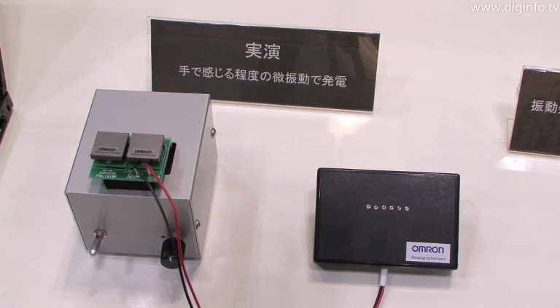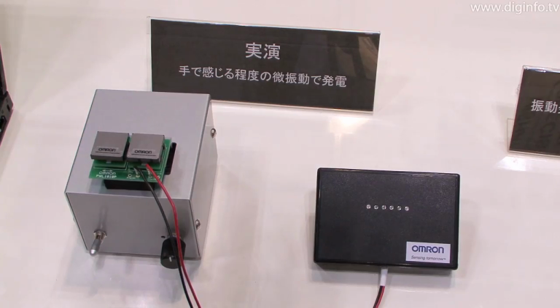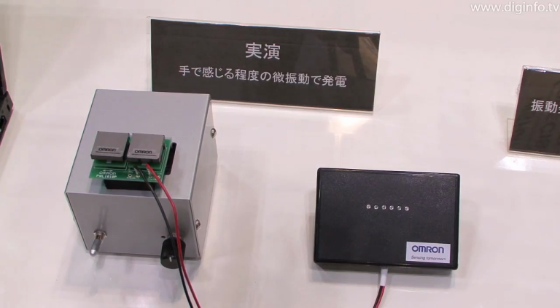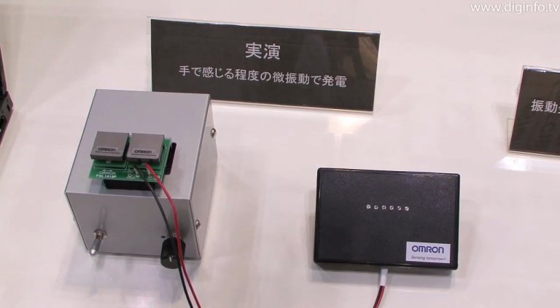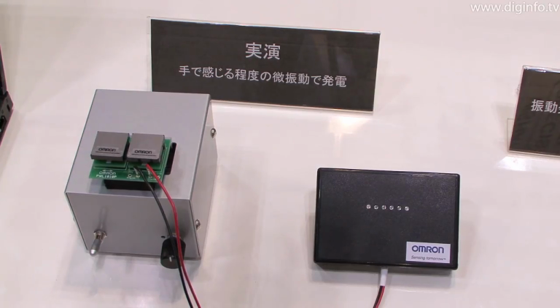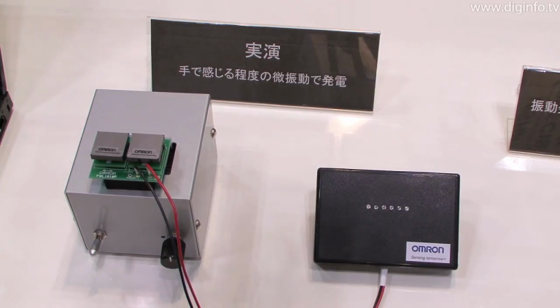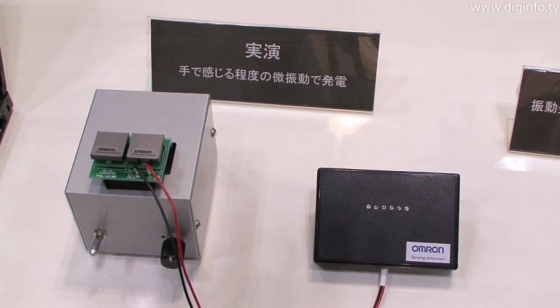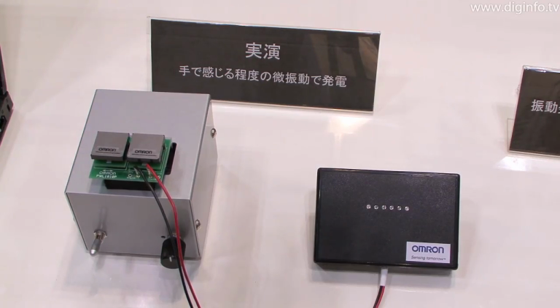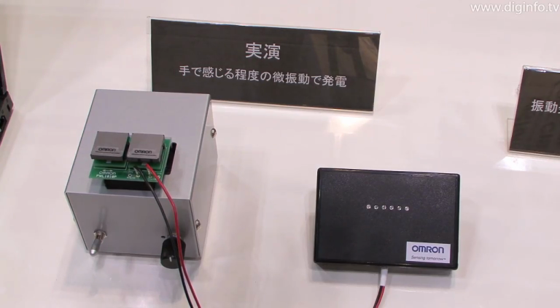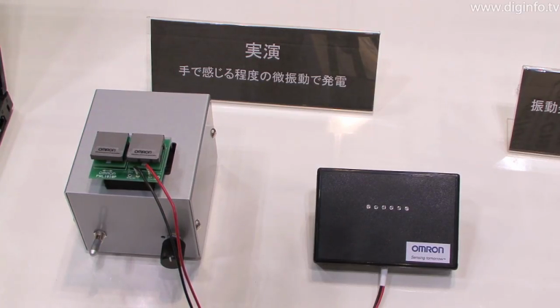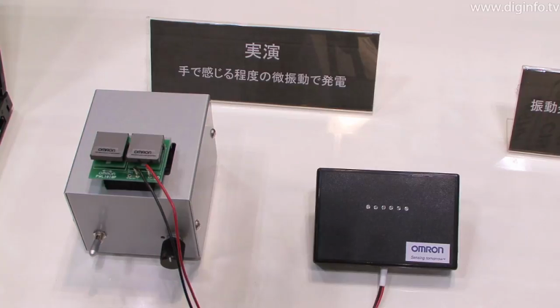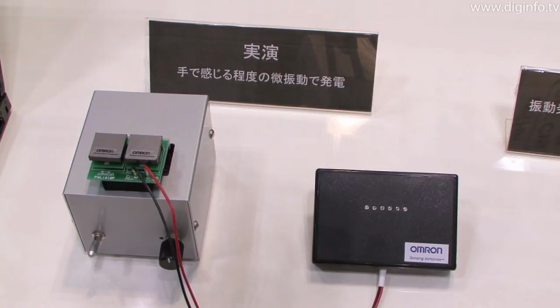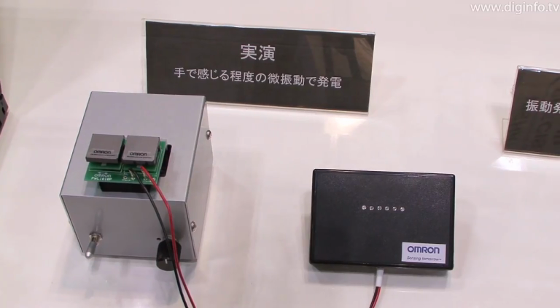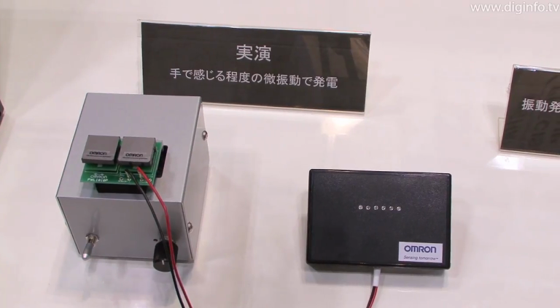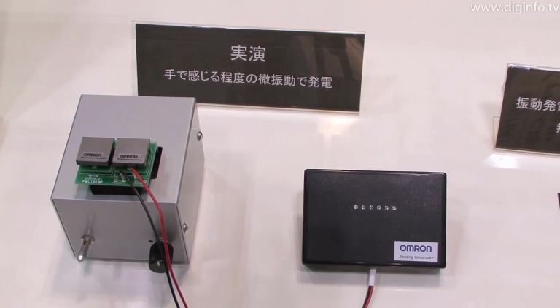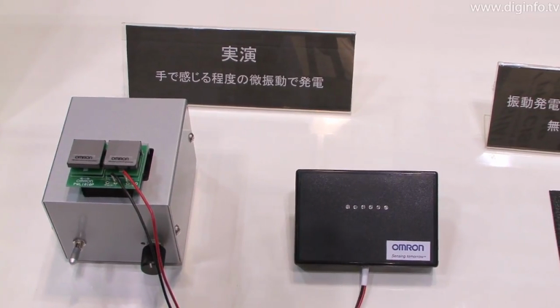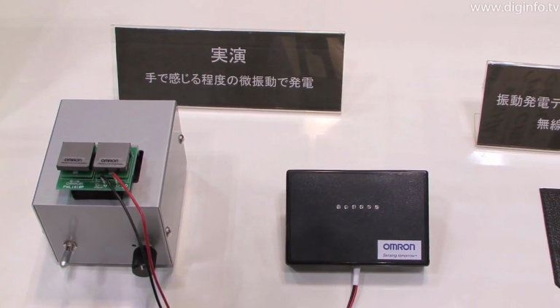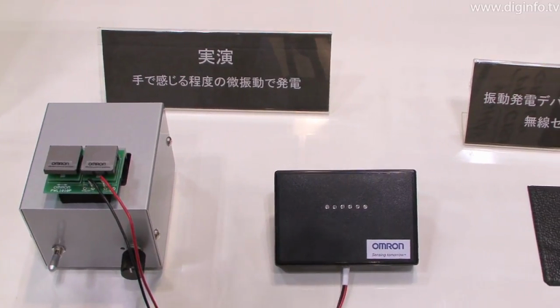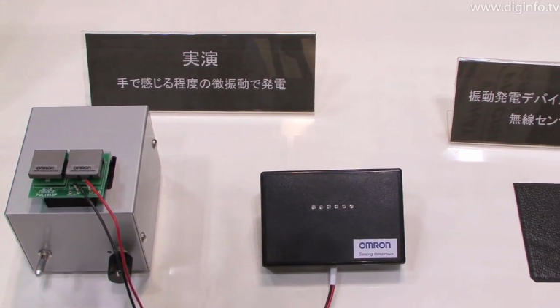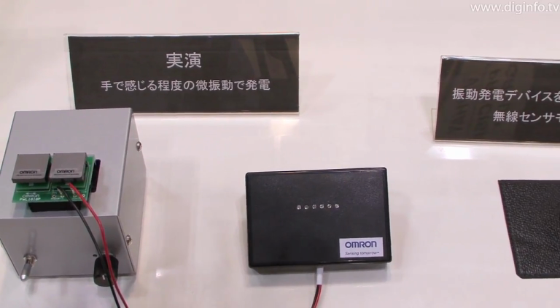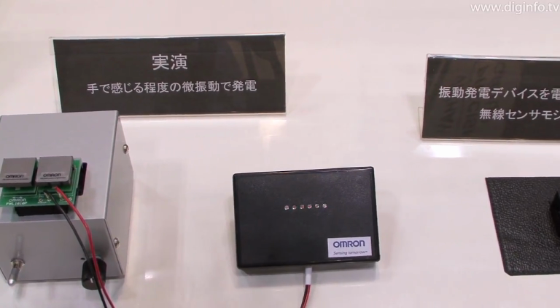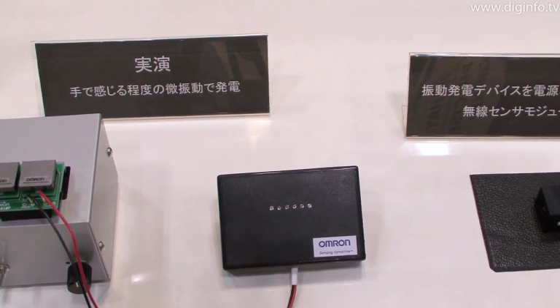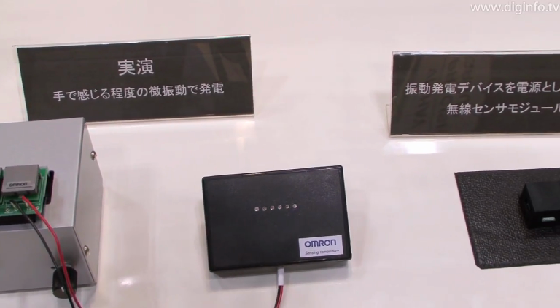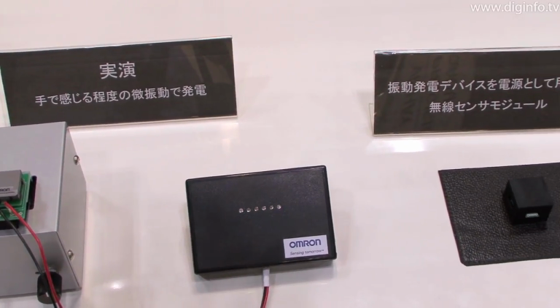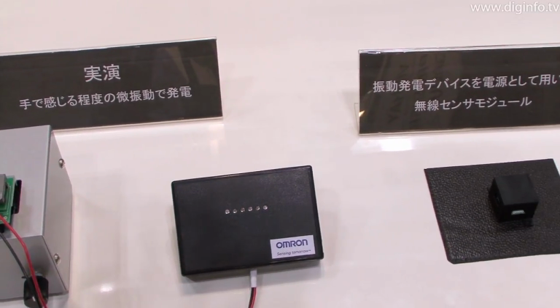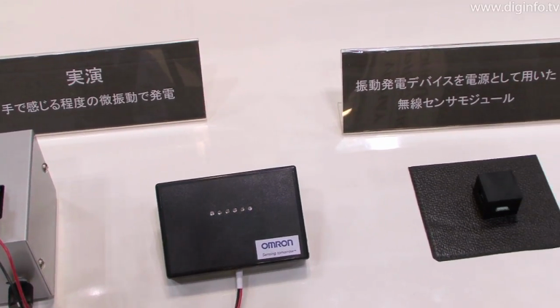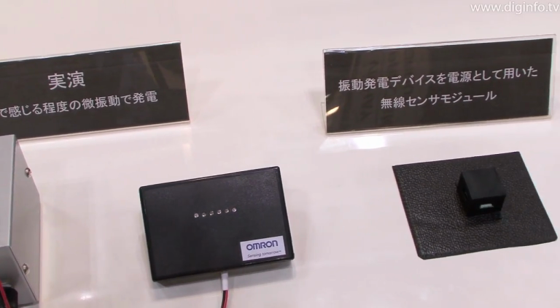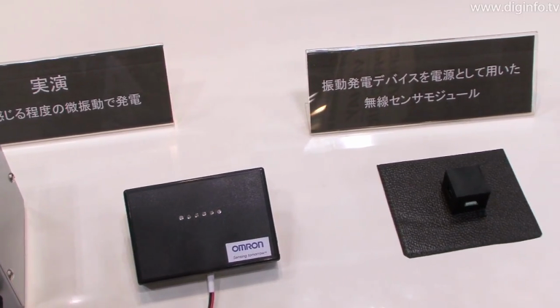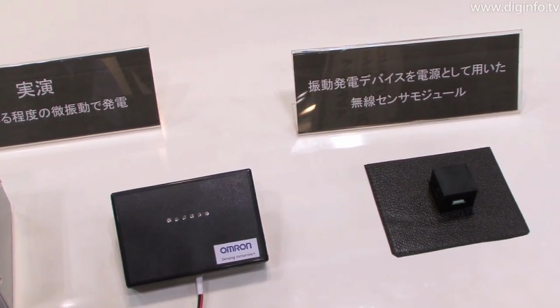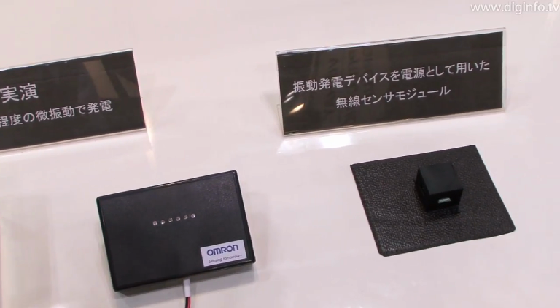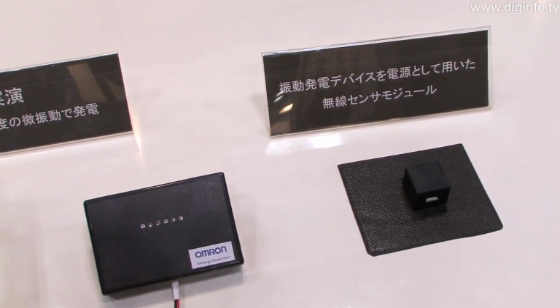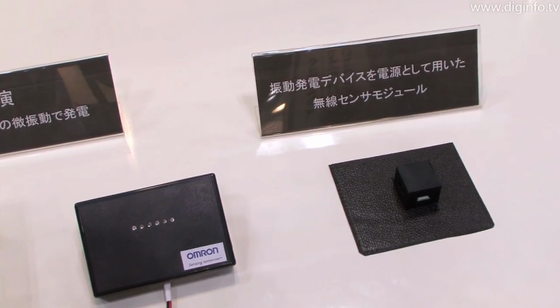By combining this generator with a sensor and wireless module, it can be used to transmit sensor data such as temperature and pressure without needing cables or batteries.